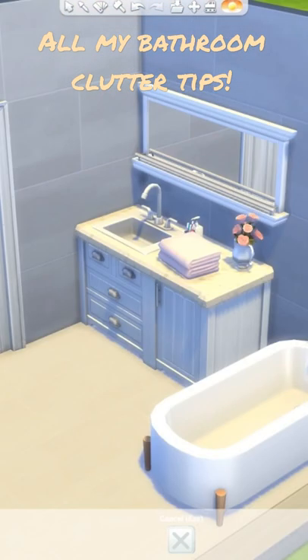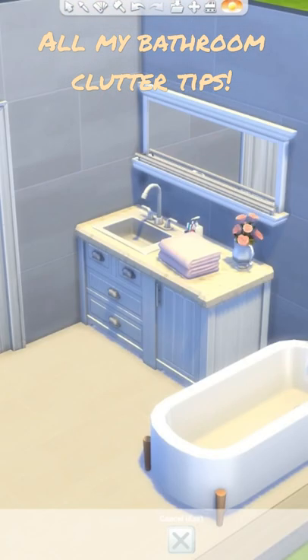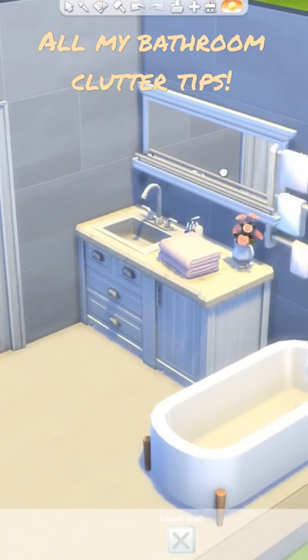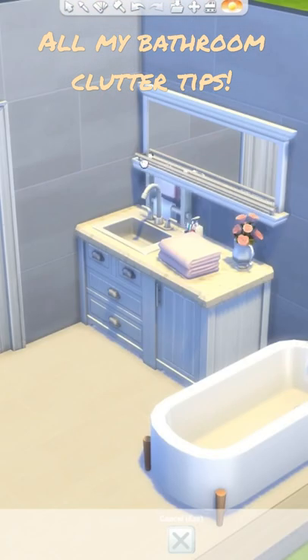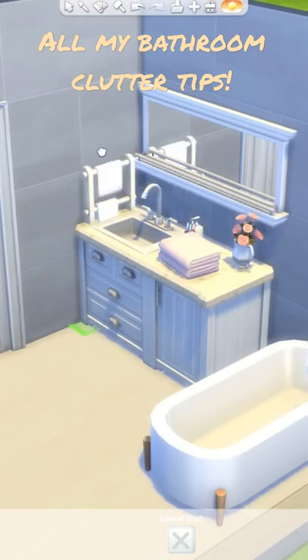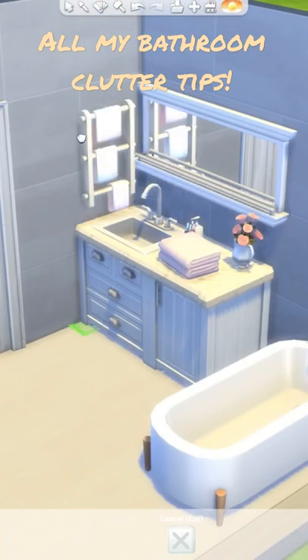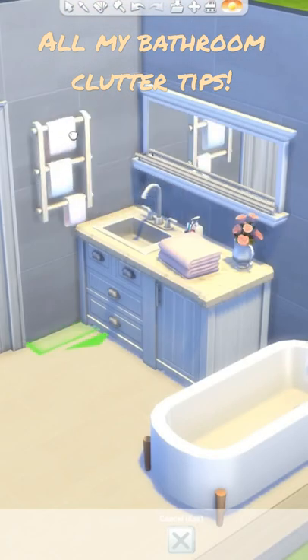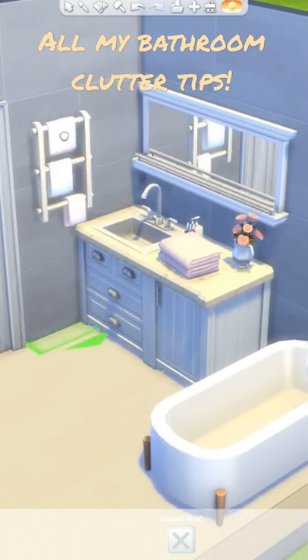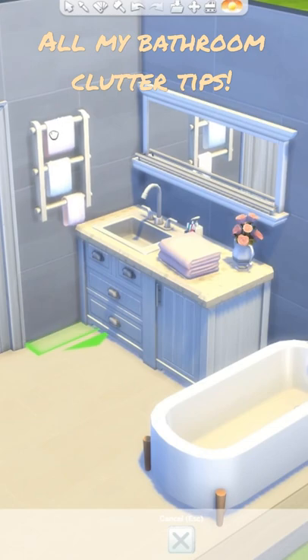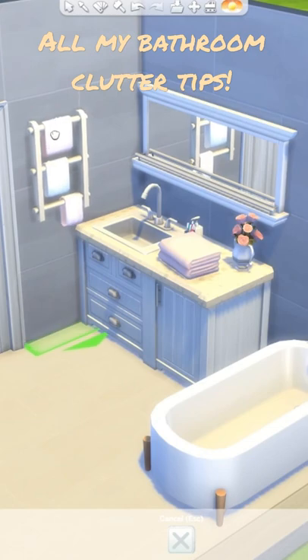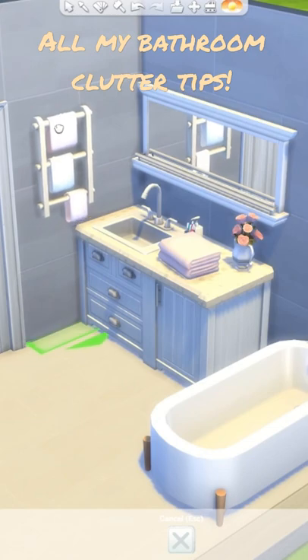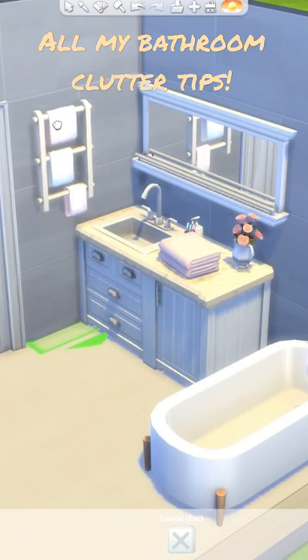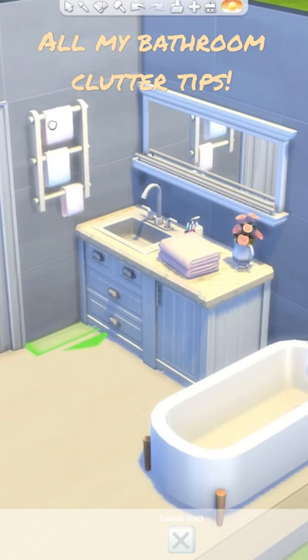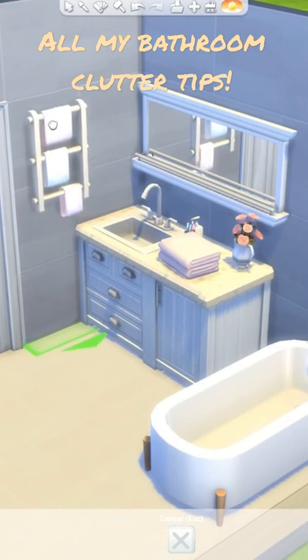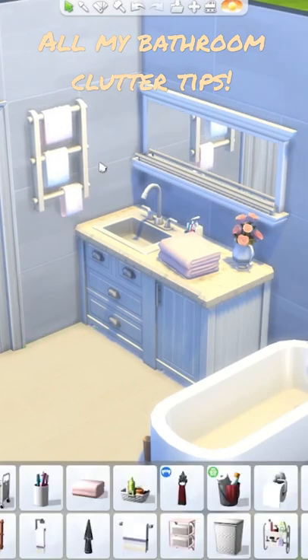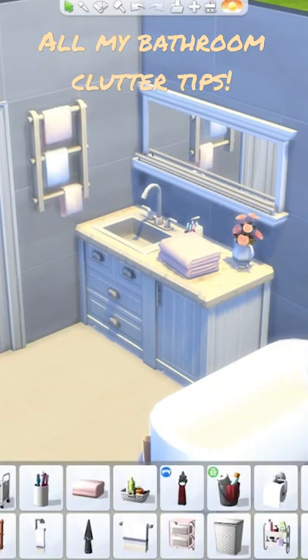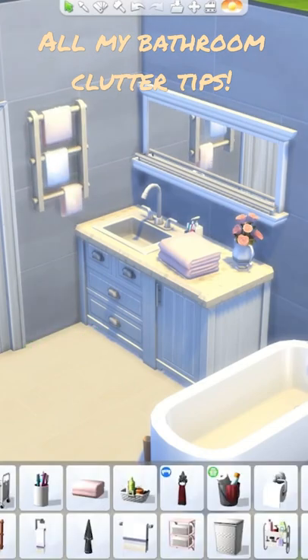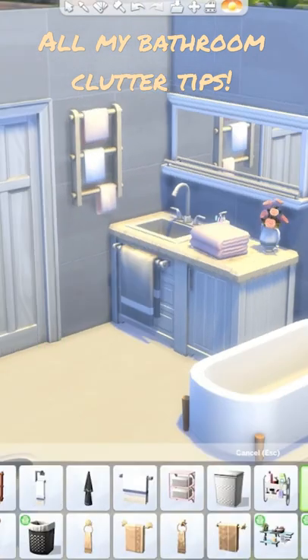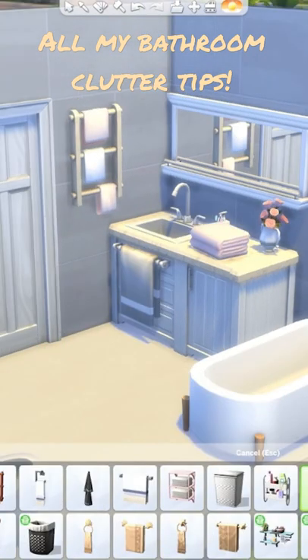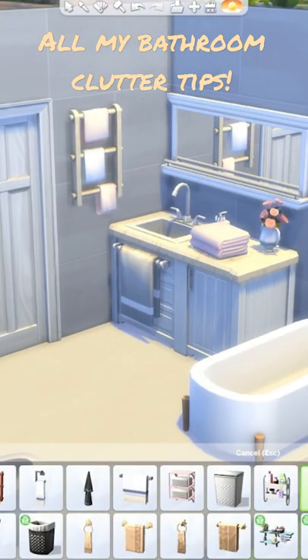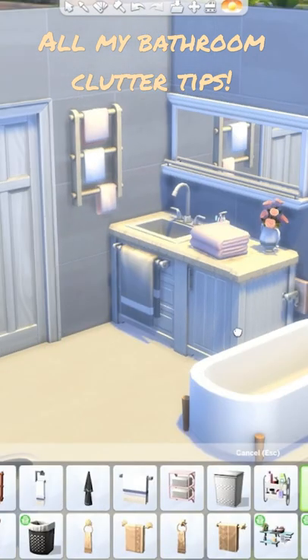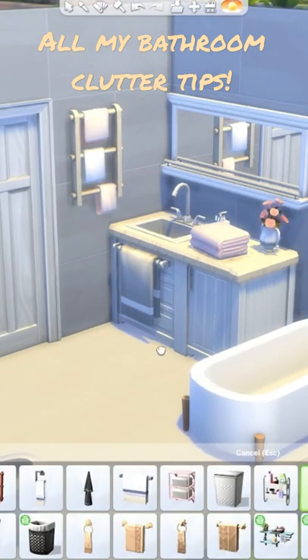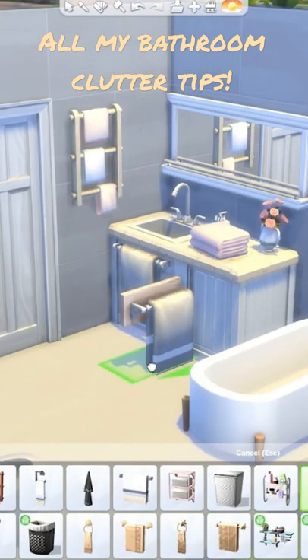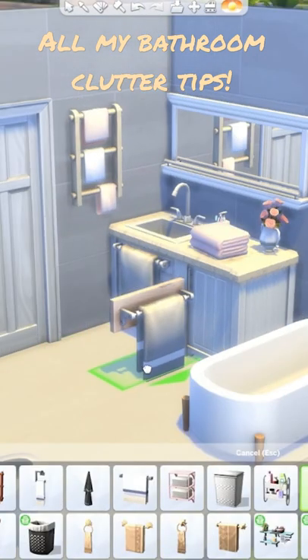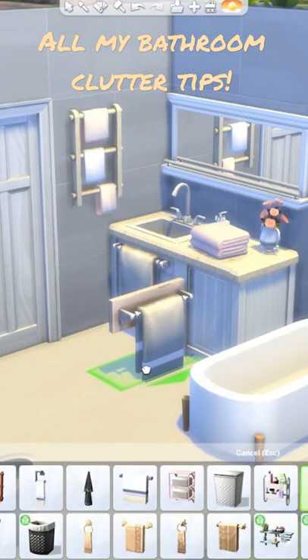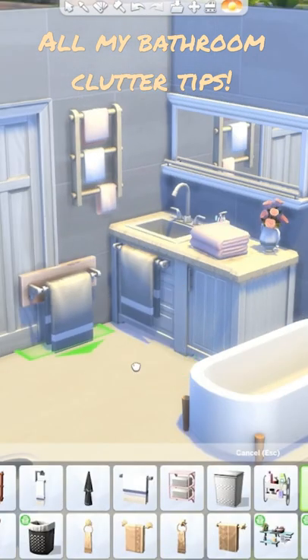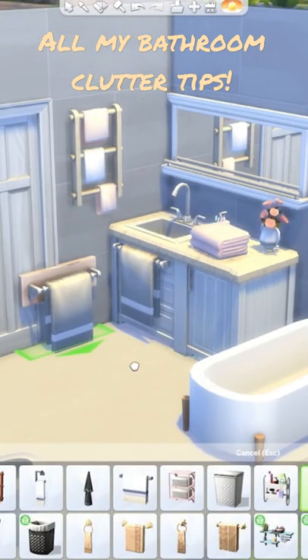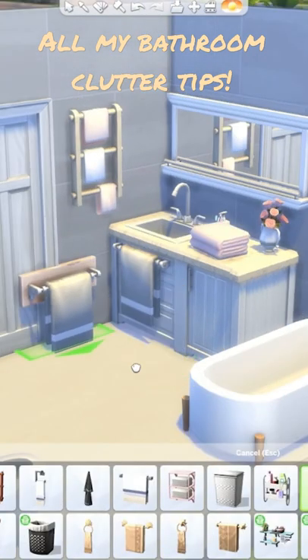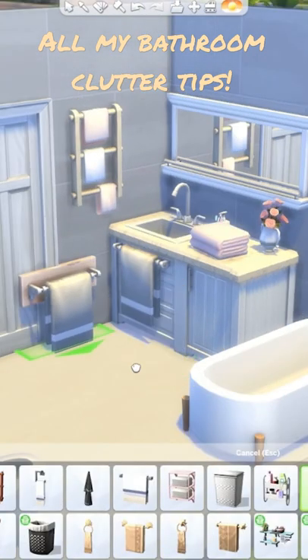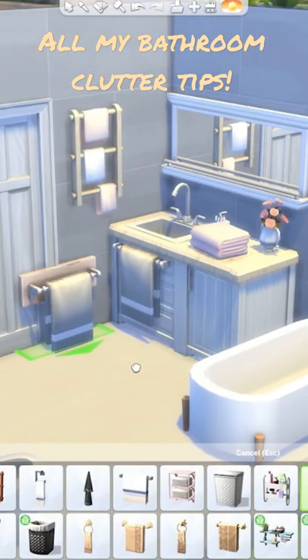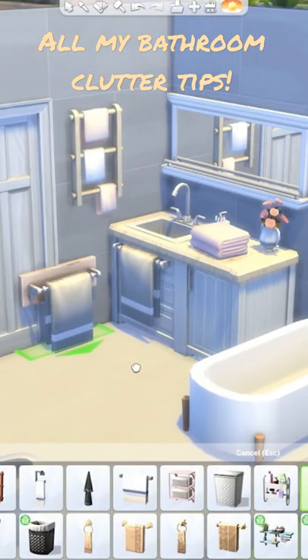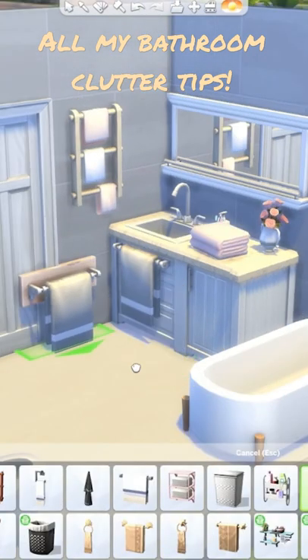Next, I add some towels. This one from Laundry Day is one of my favourites. Or I love alt-placing this base game one in front of the sink.